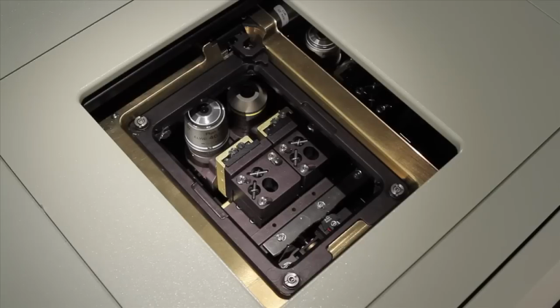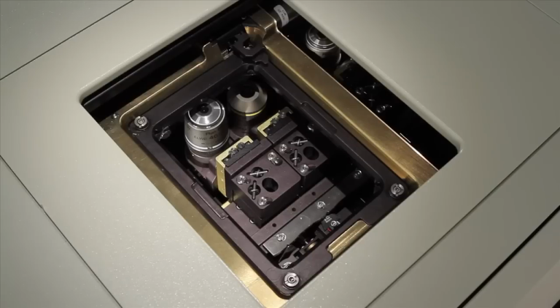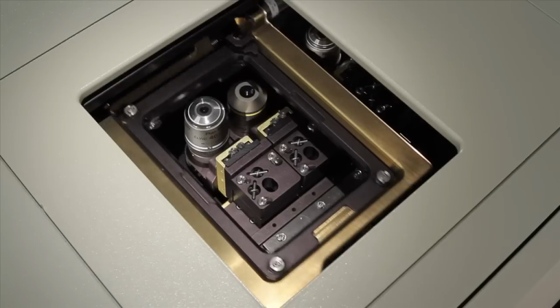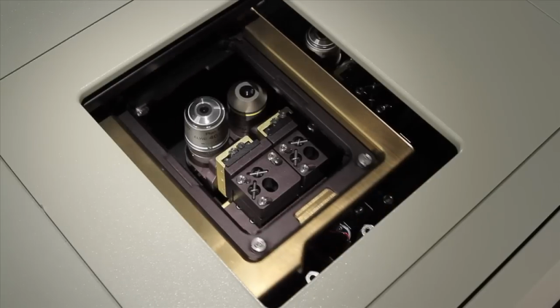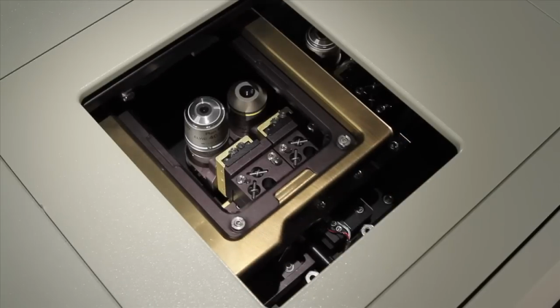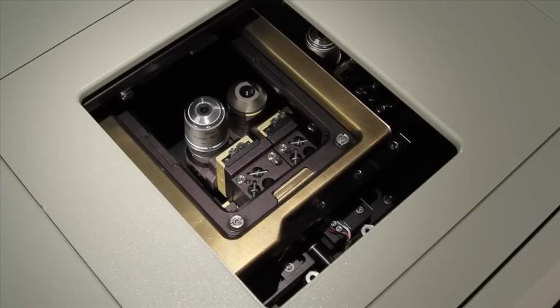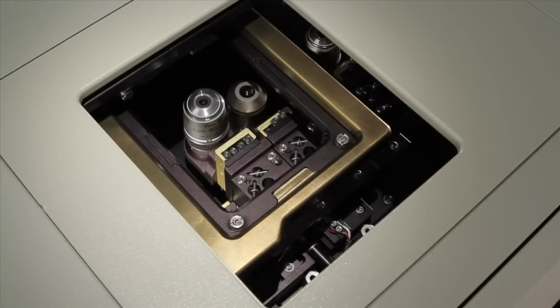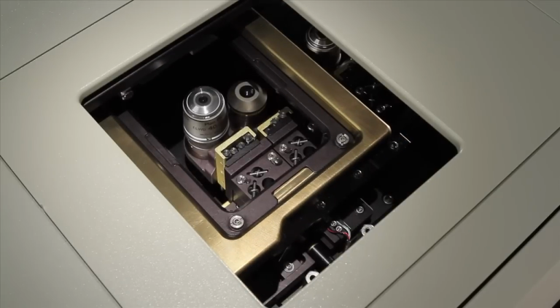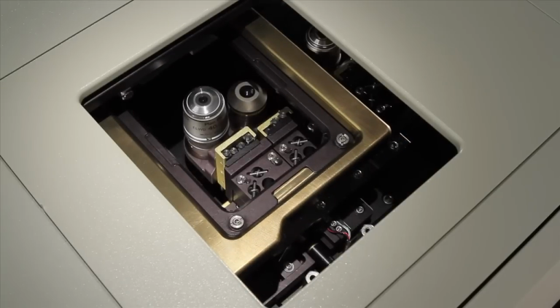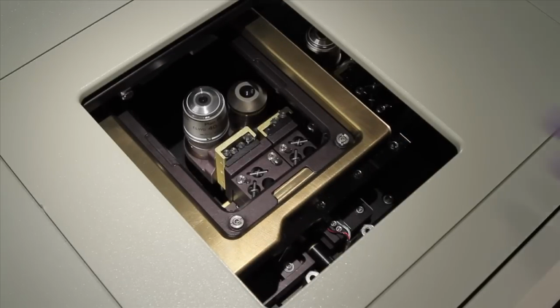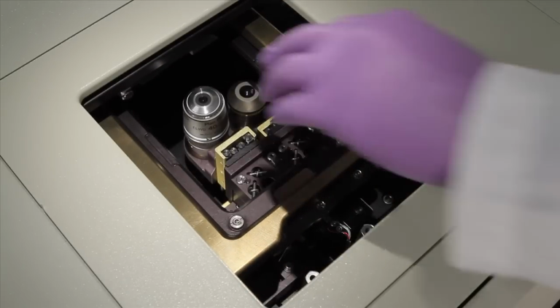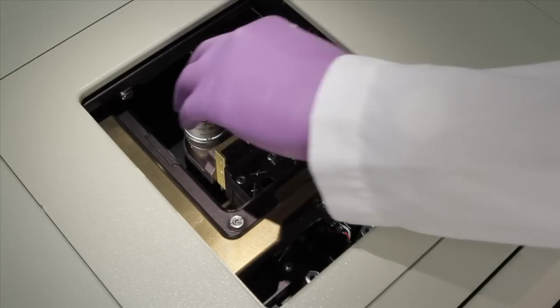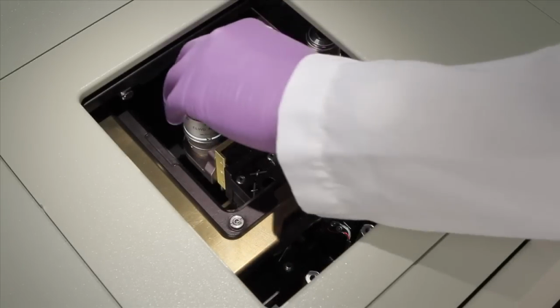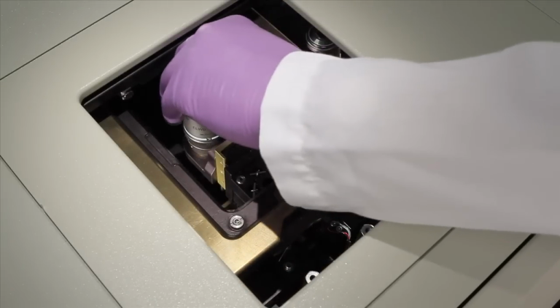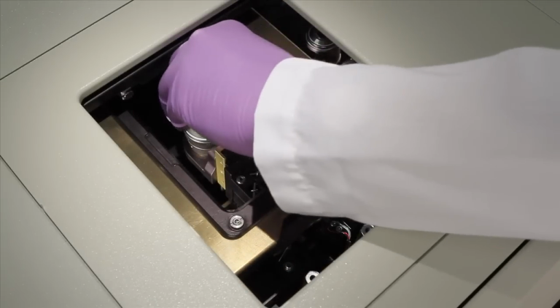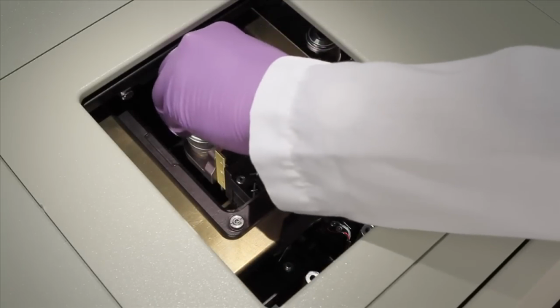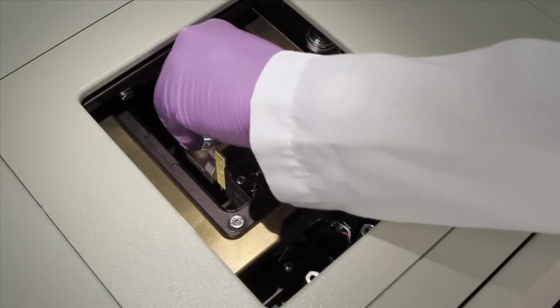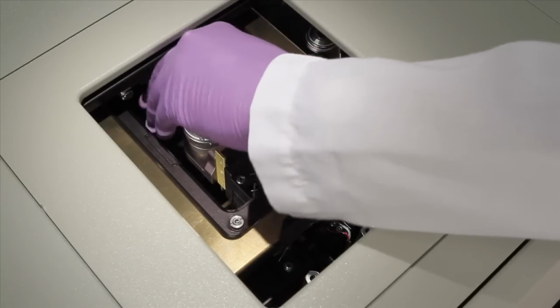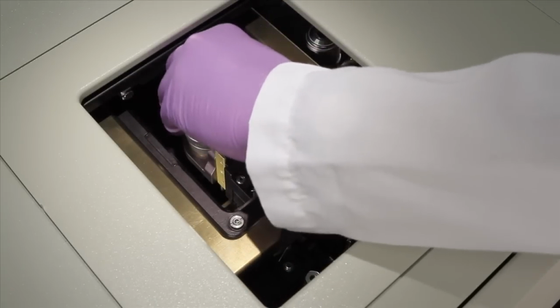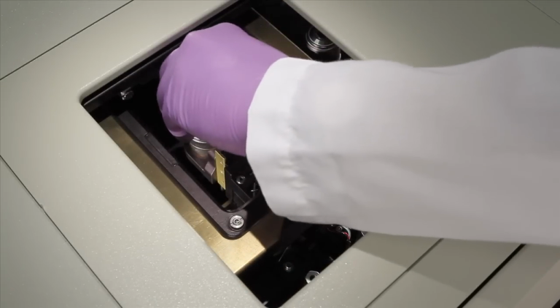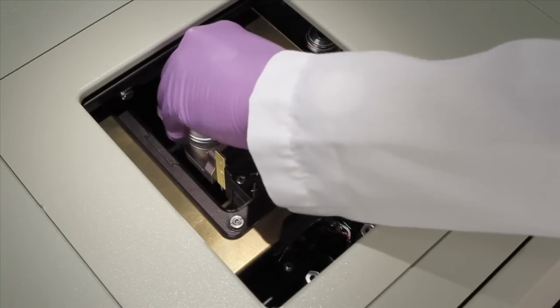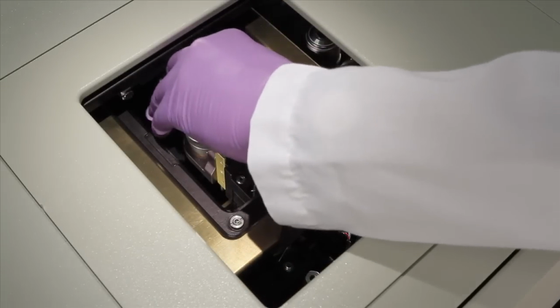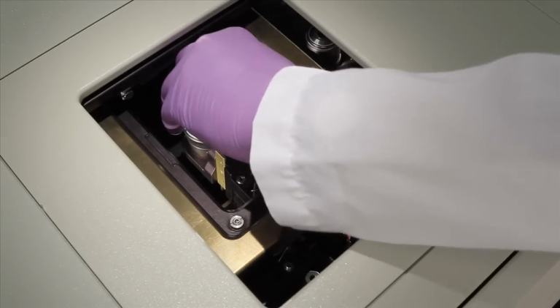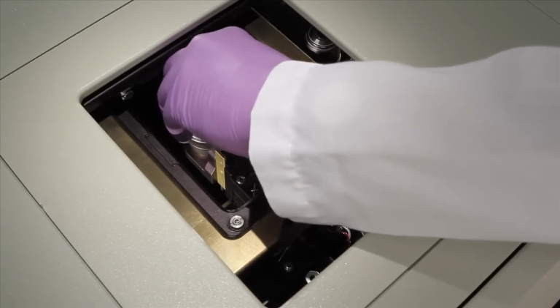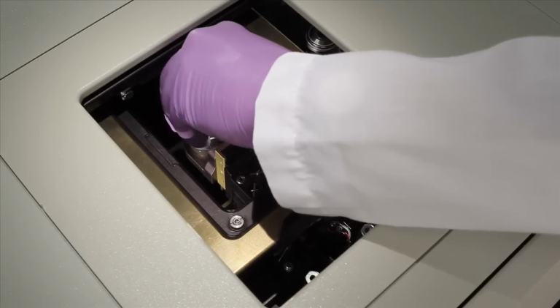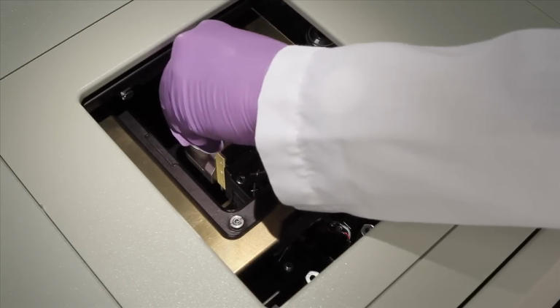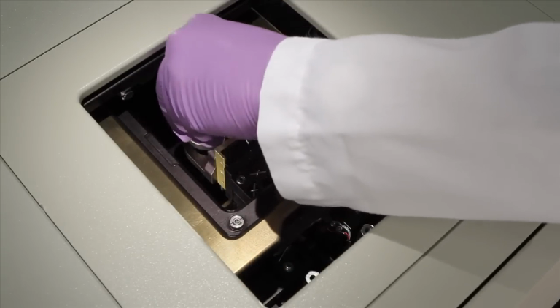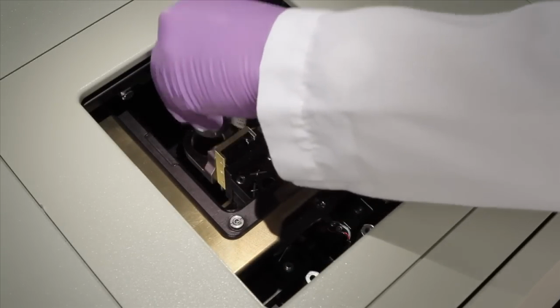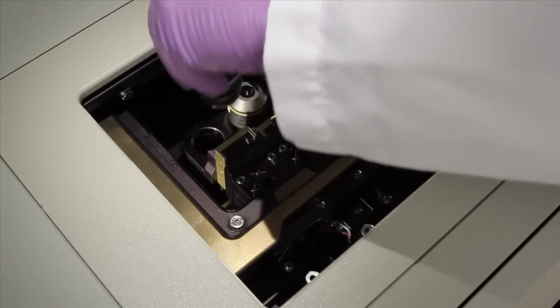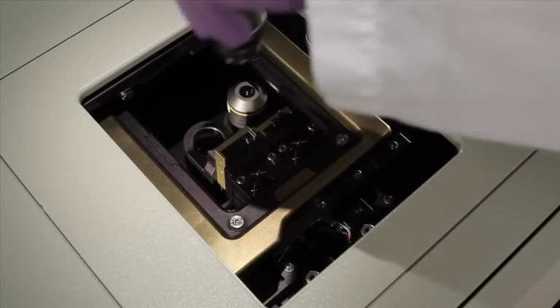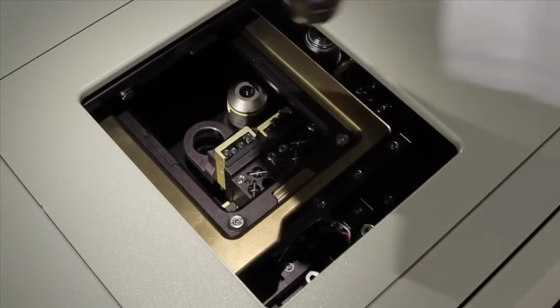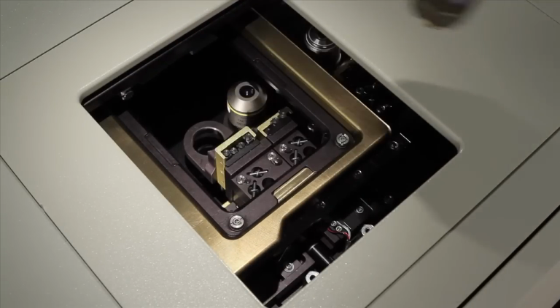If the objective is not accessible from the side, it can be adjusted by accessing it through the sample door.